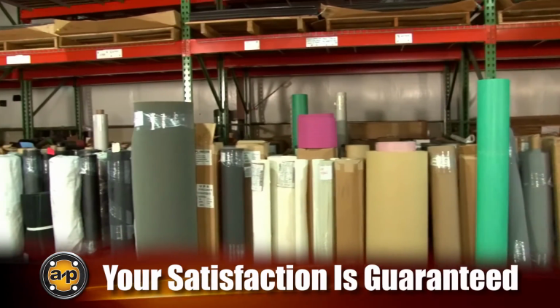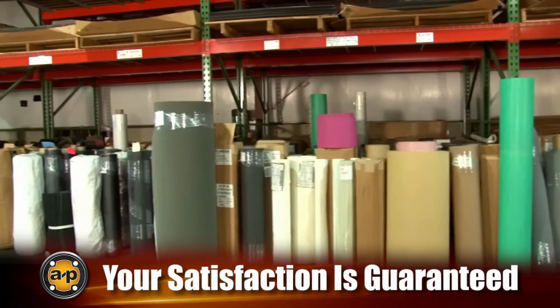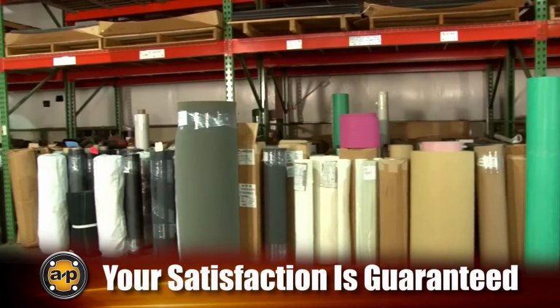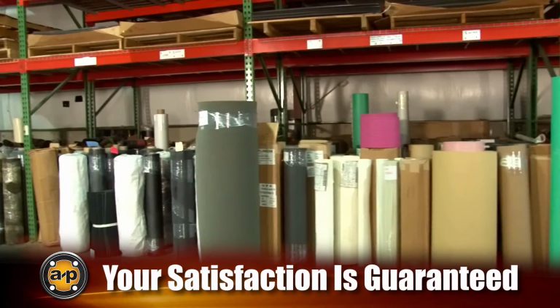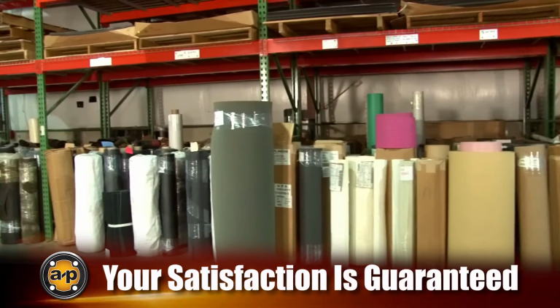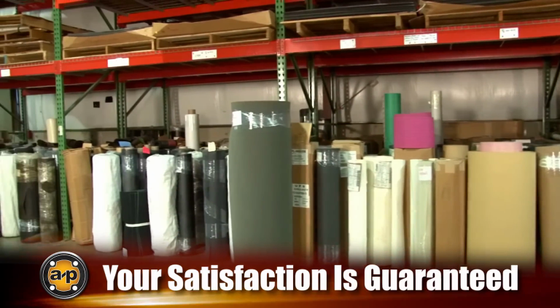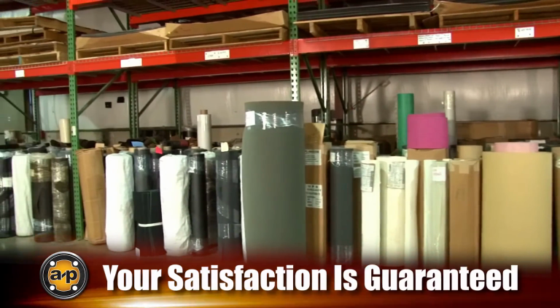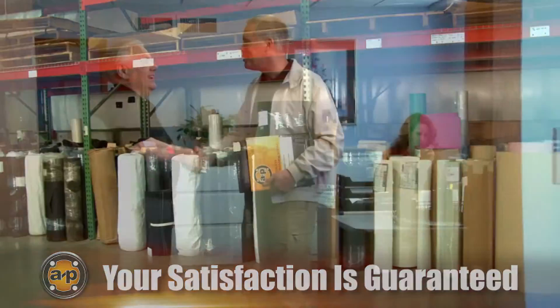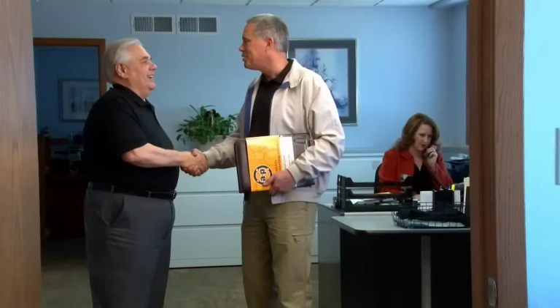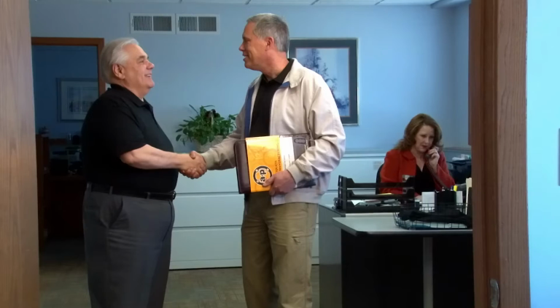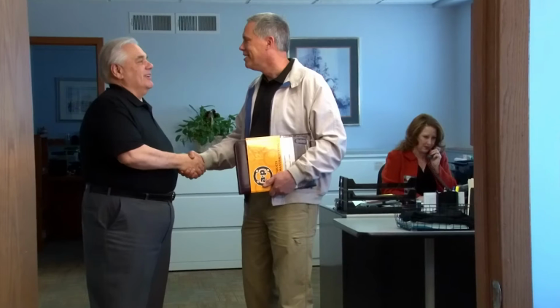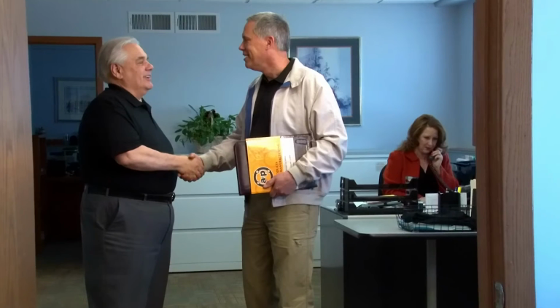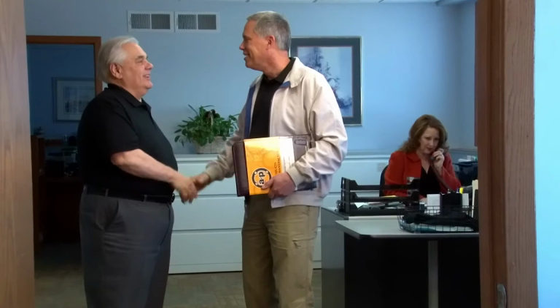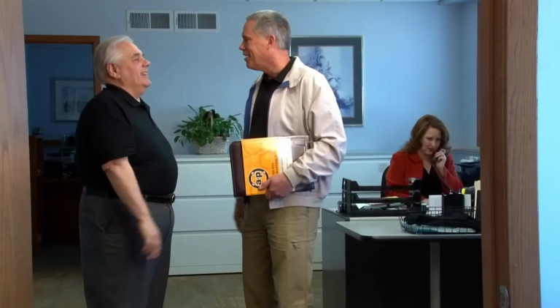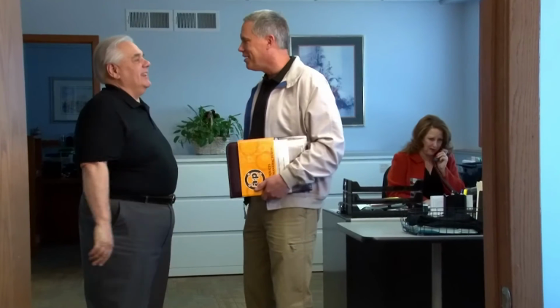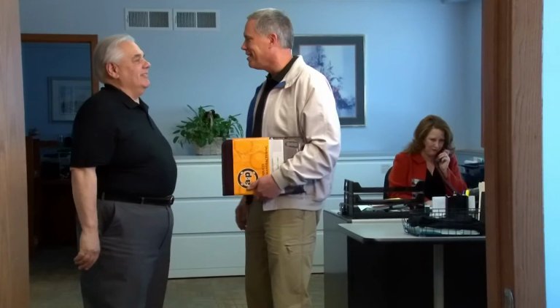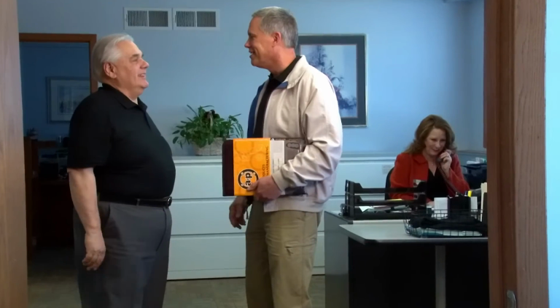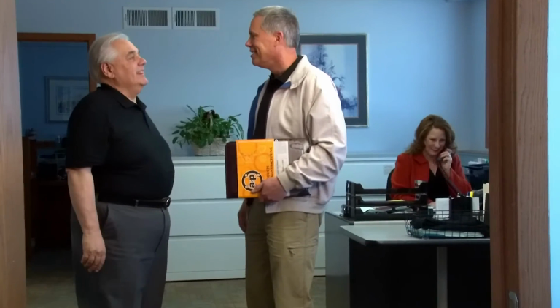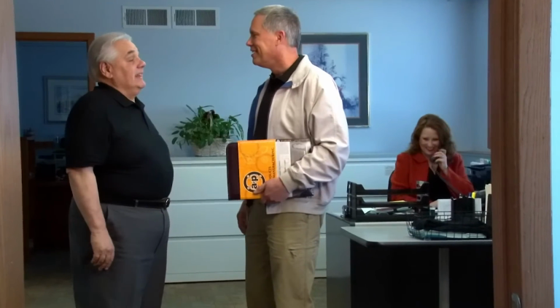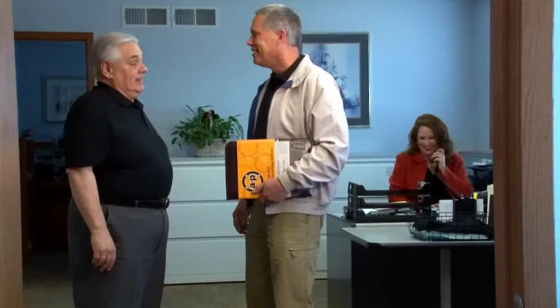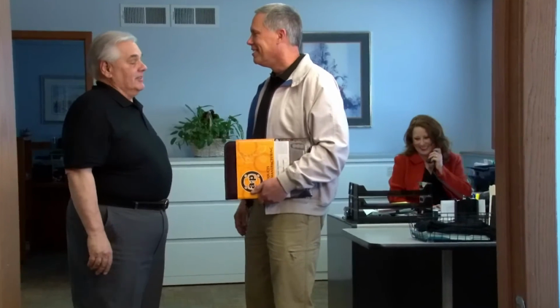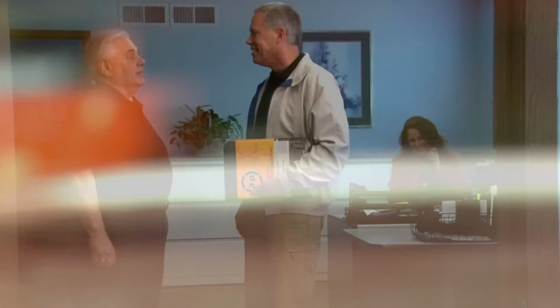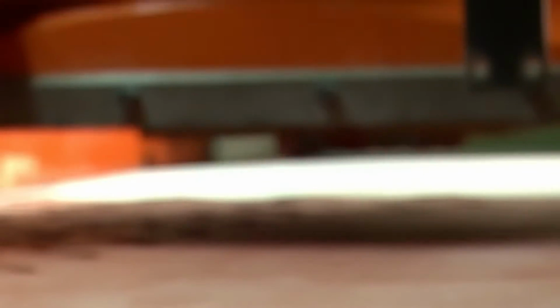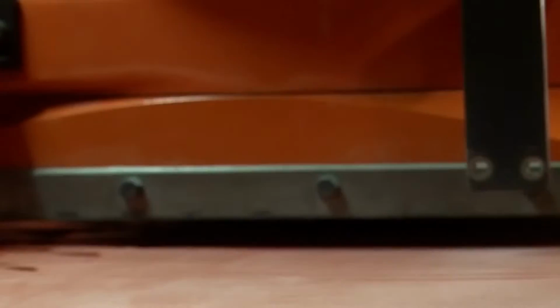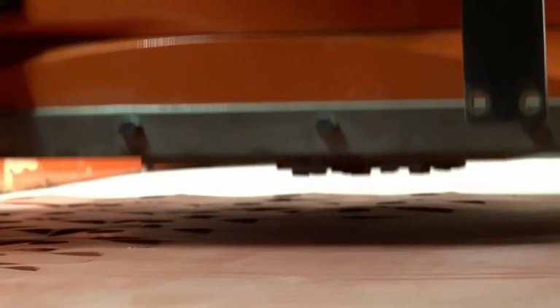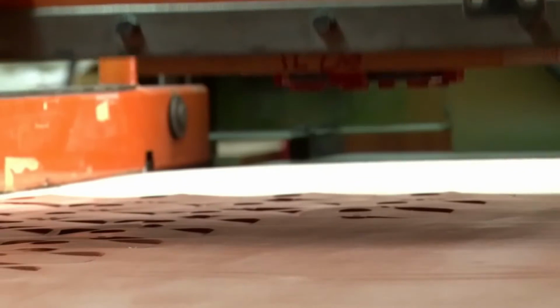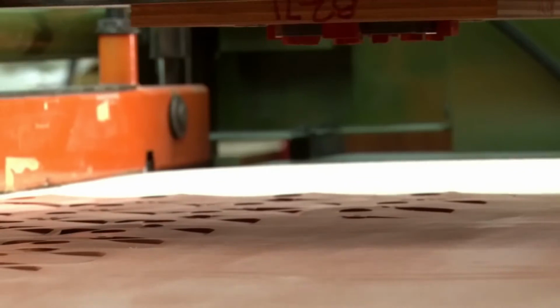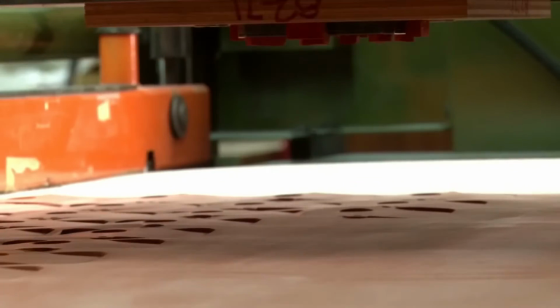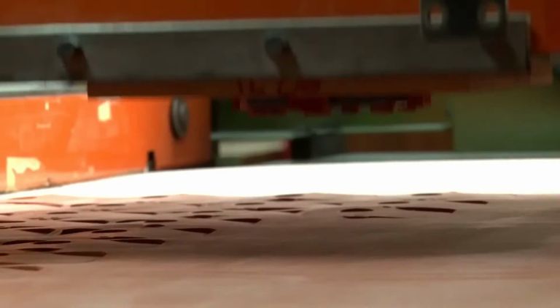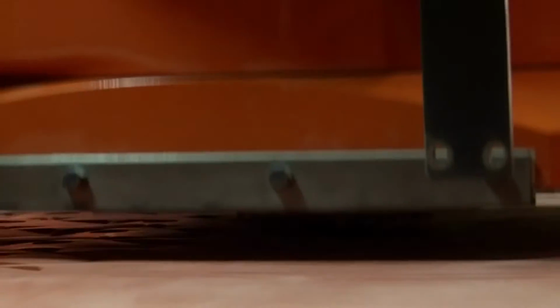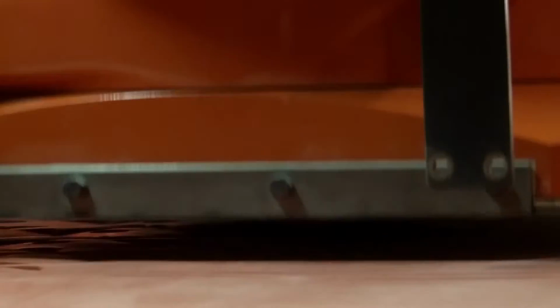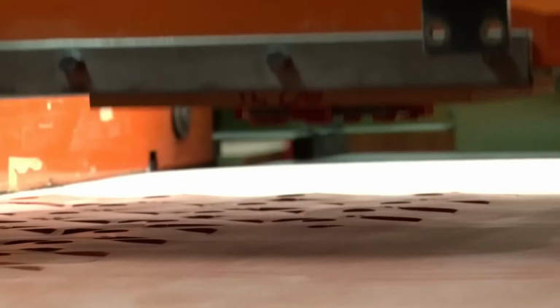And at All Products, every customer is treated with the same professional courtesy, whether you need one part or a million.